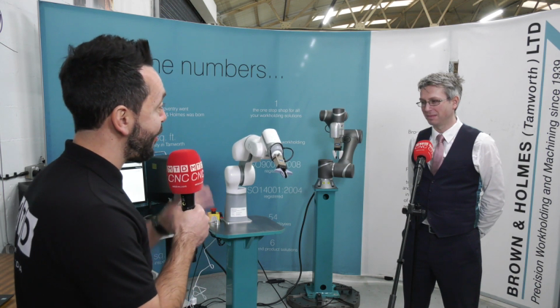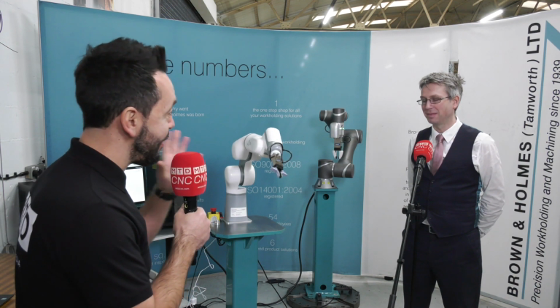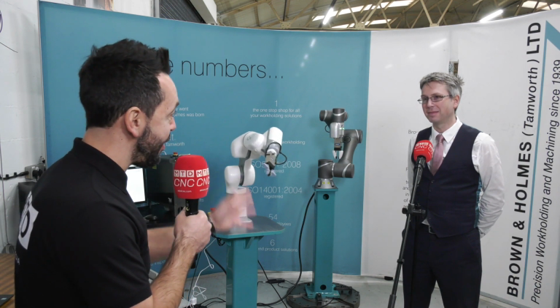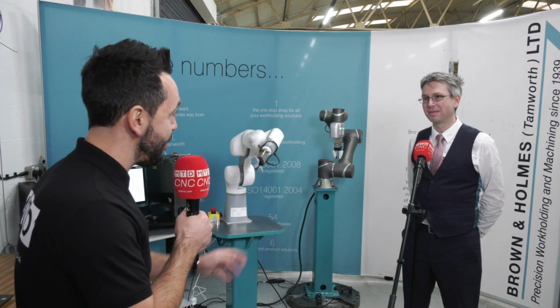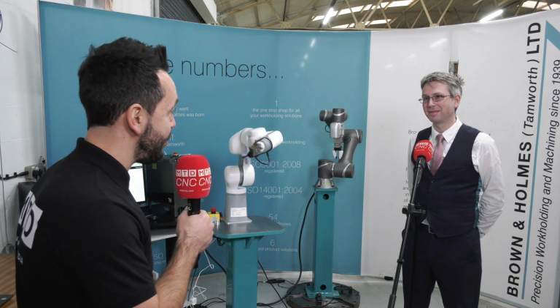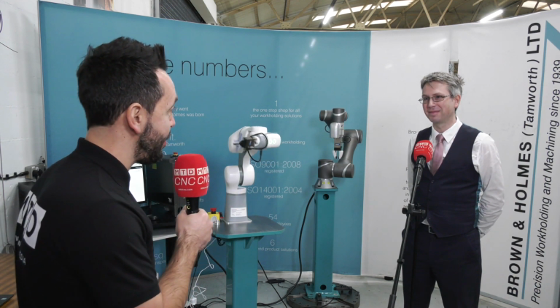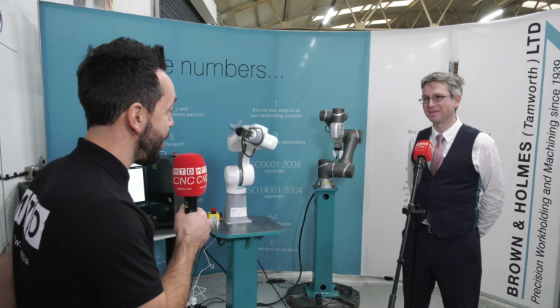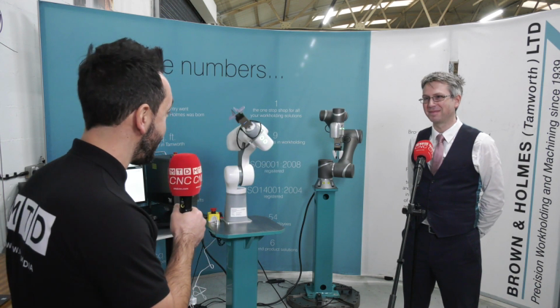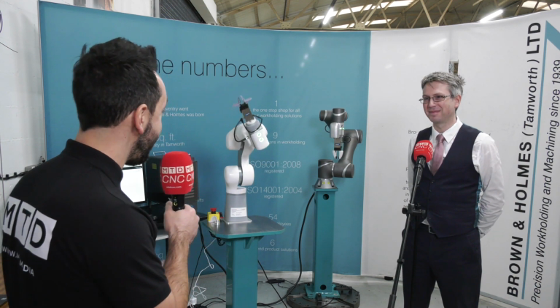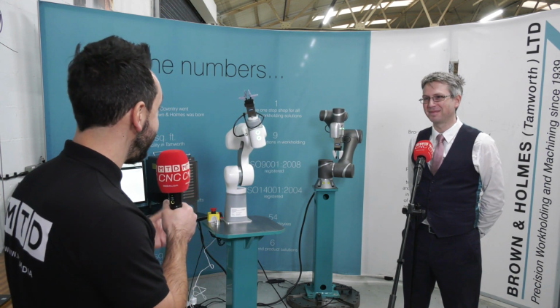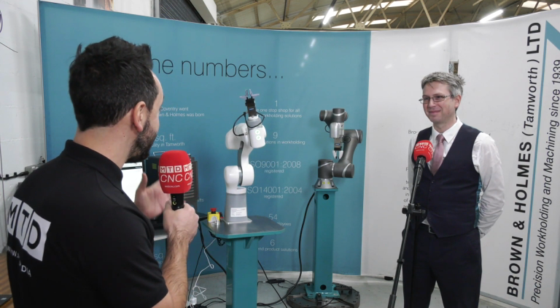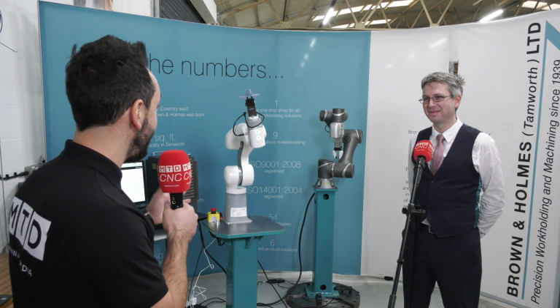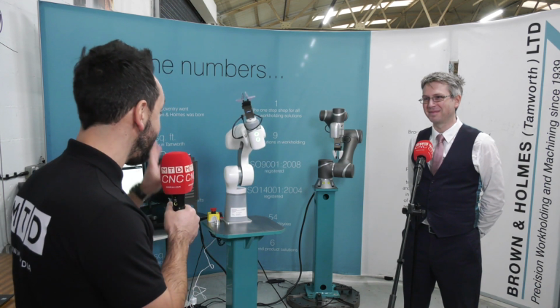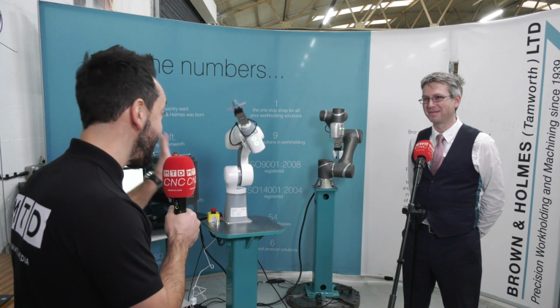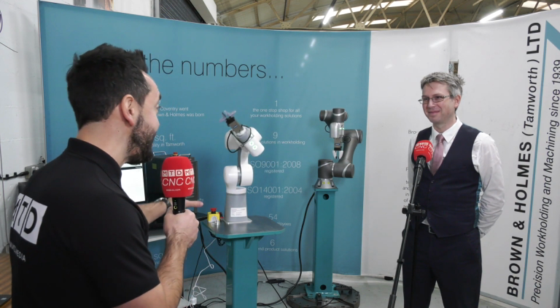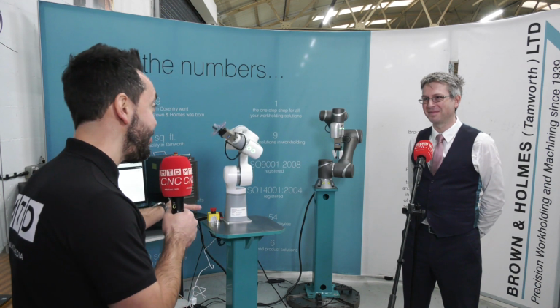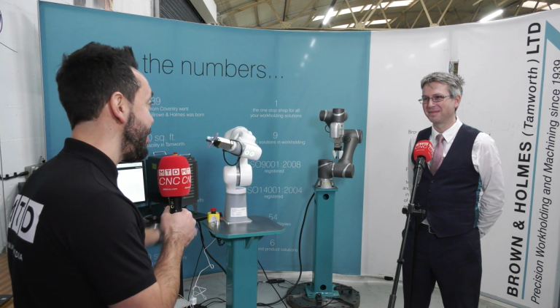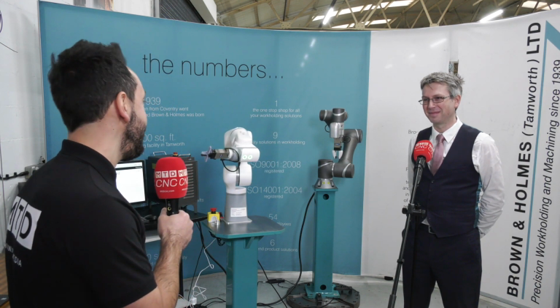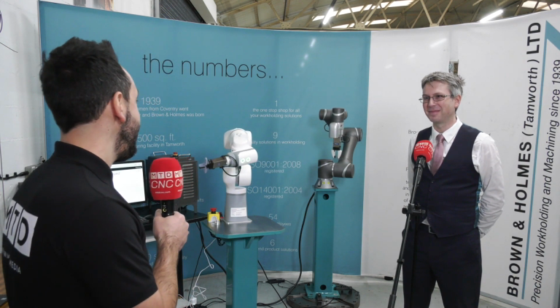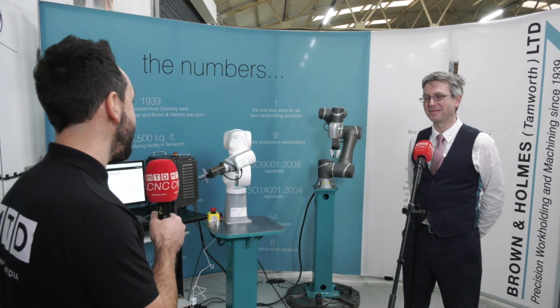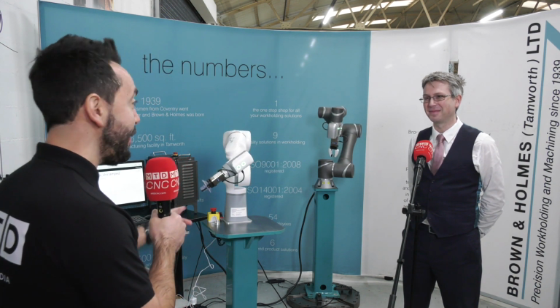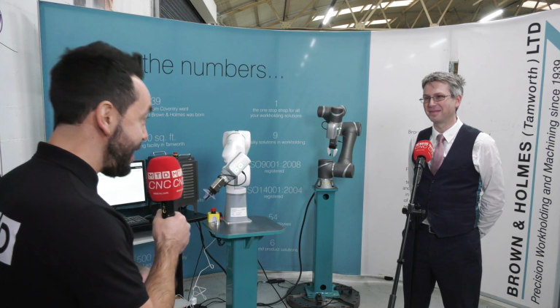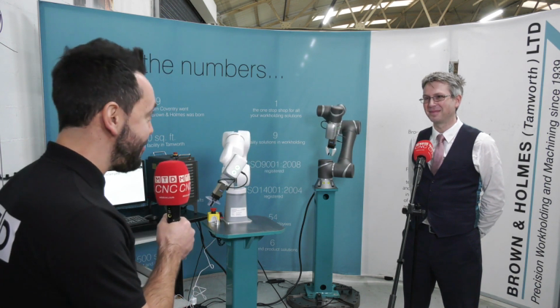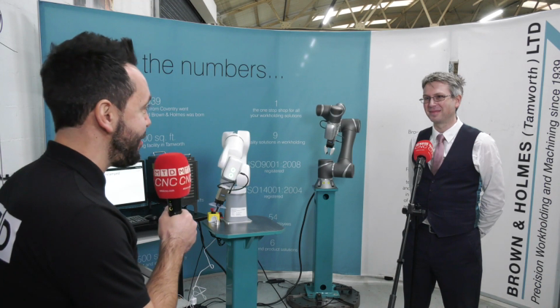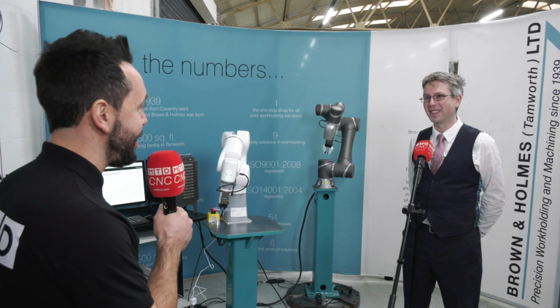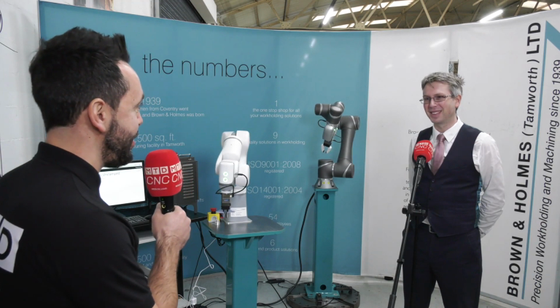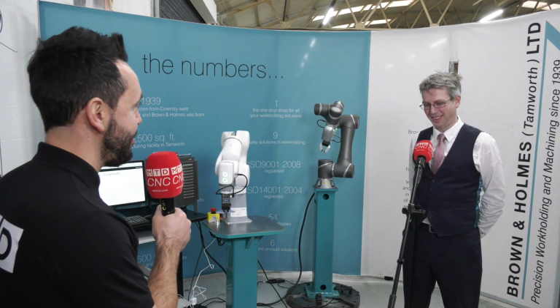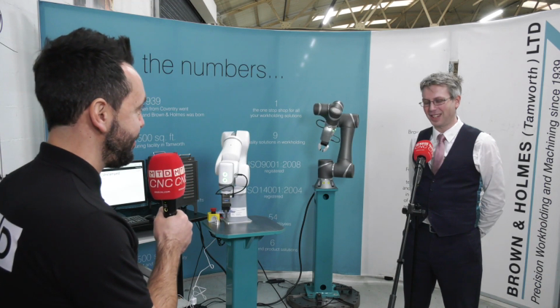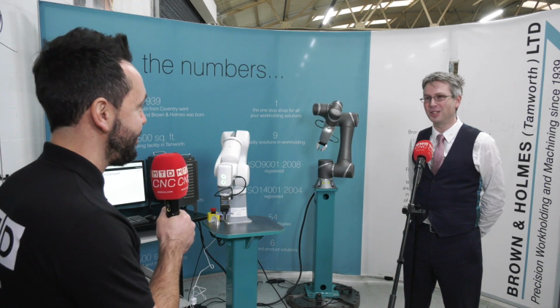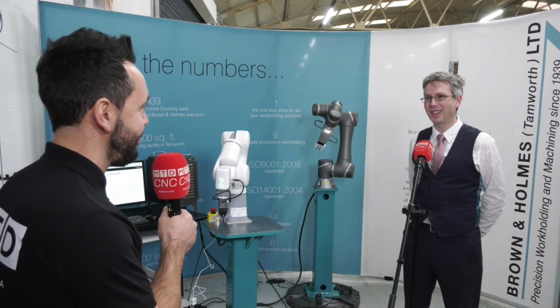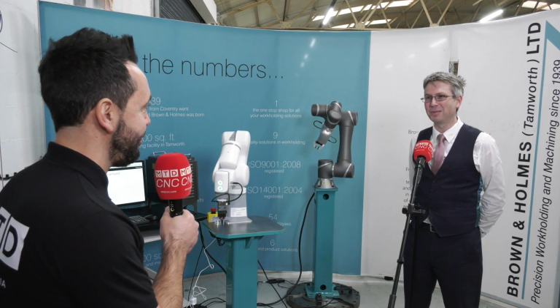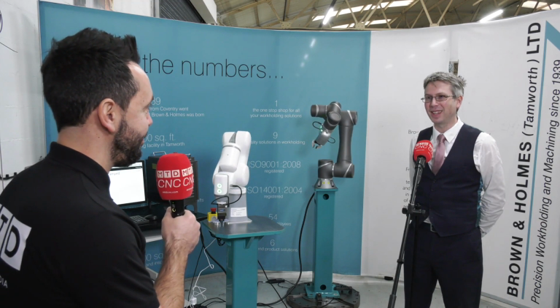Mark, thank you very much for a great, insightful interview about the Eva.